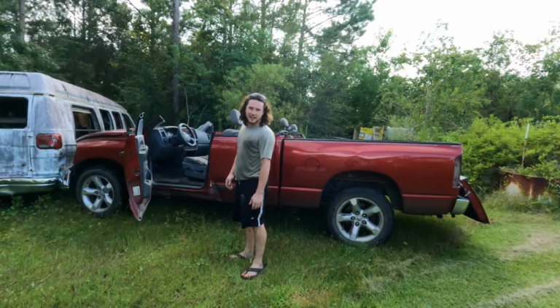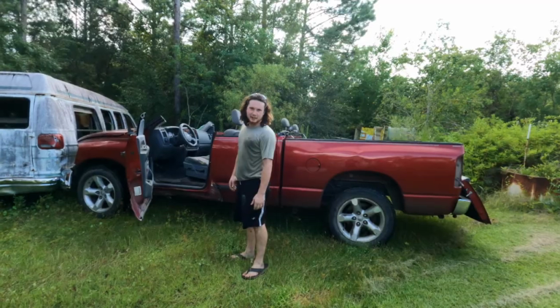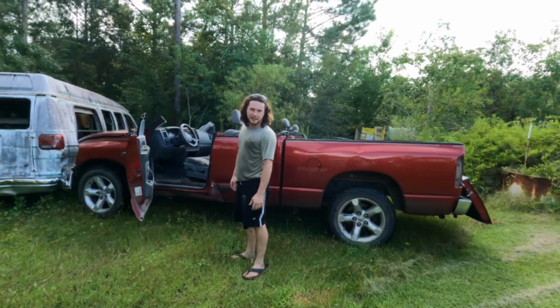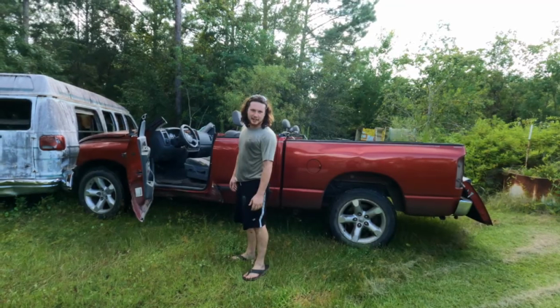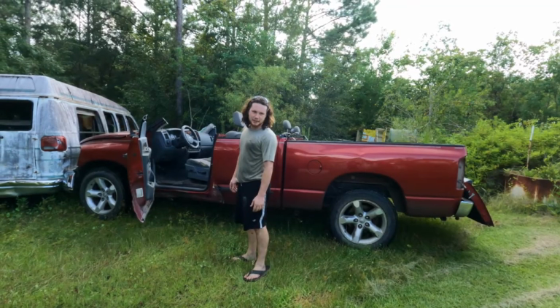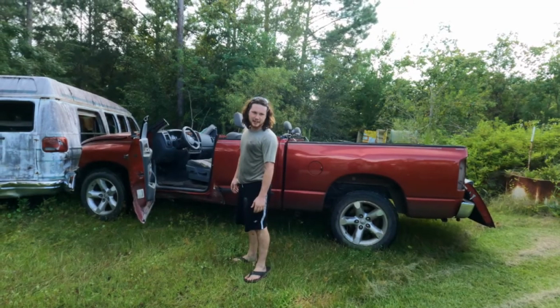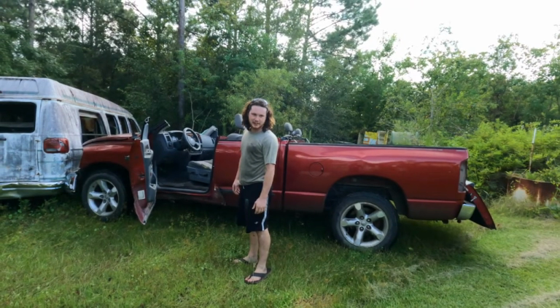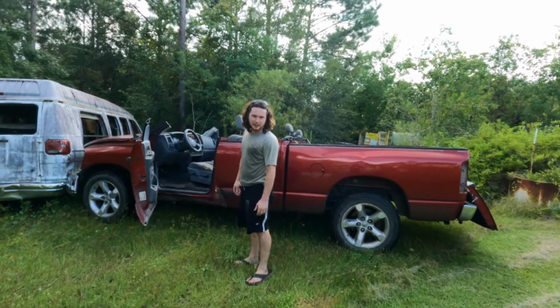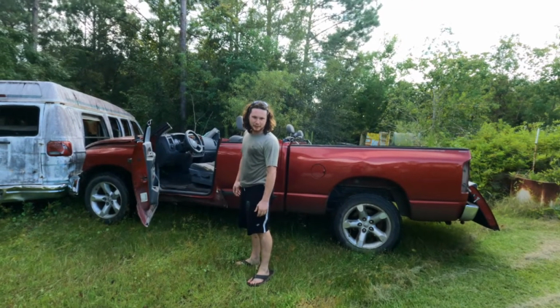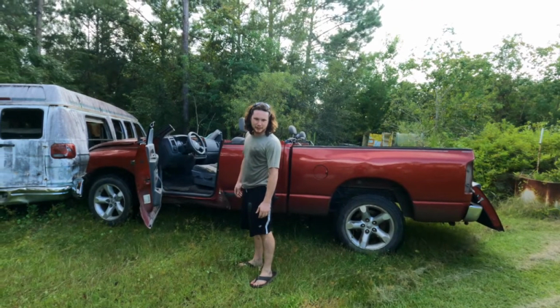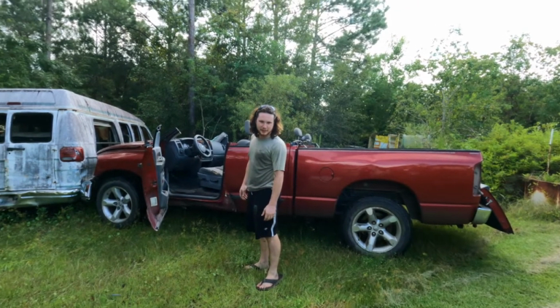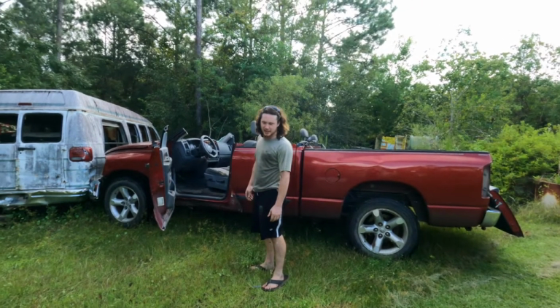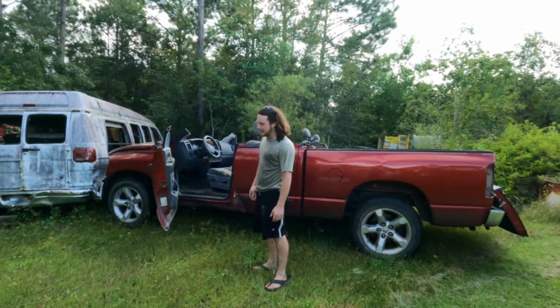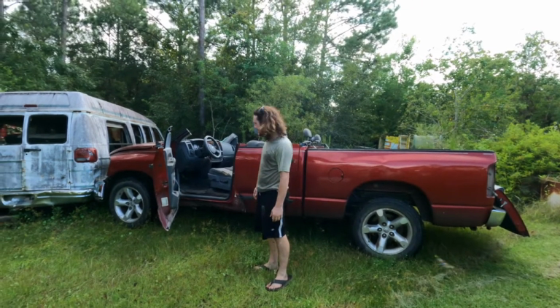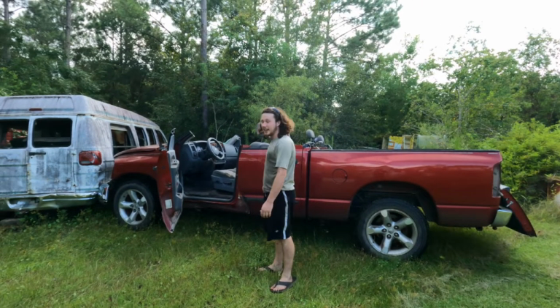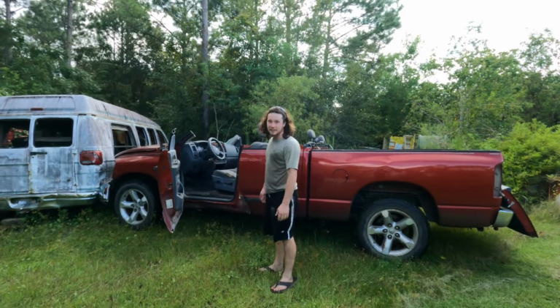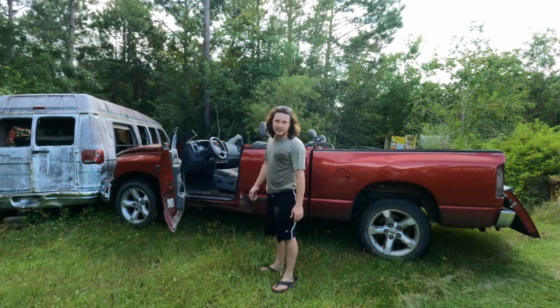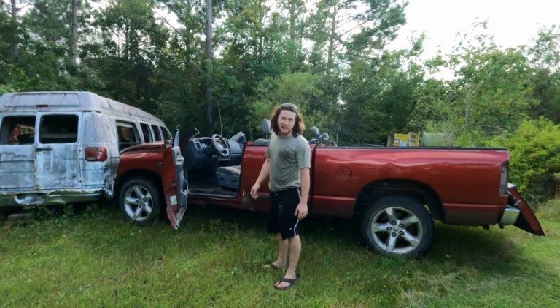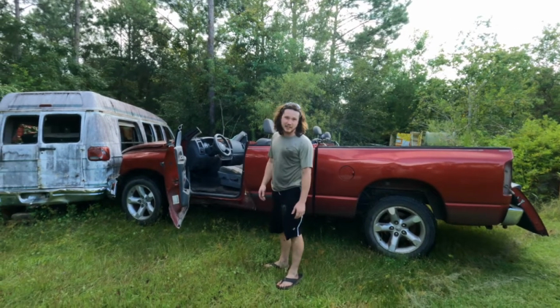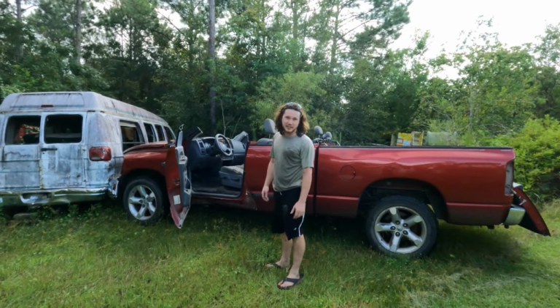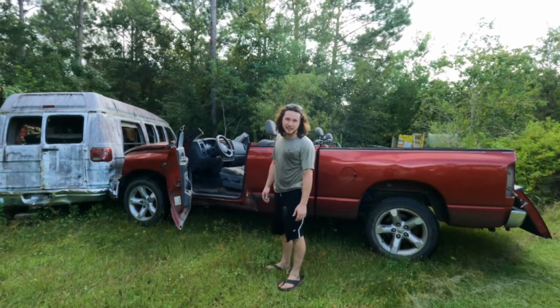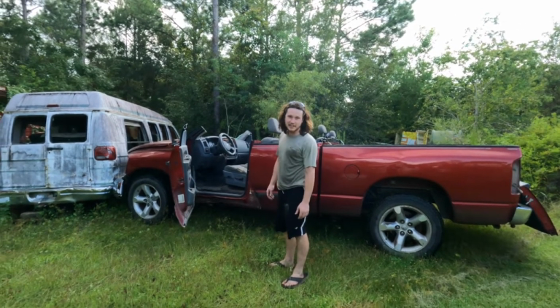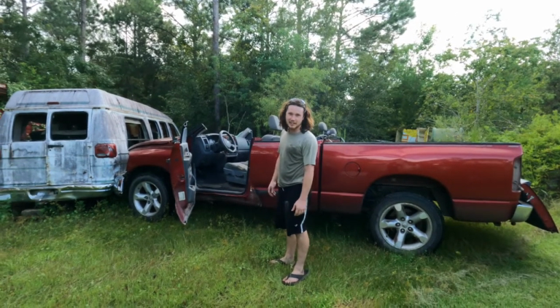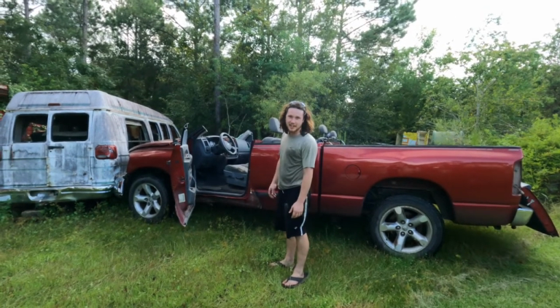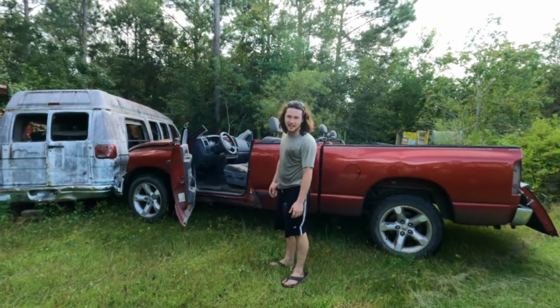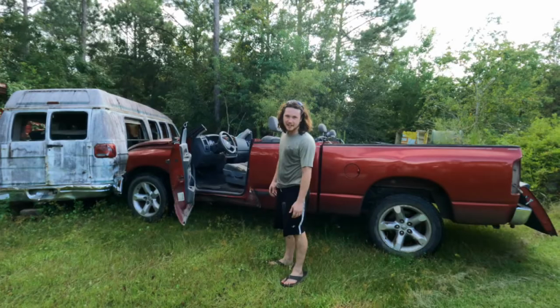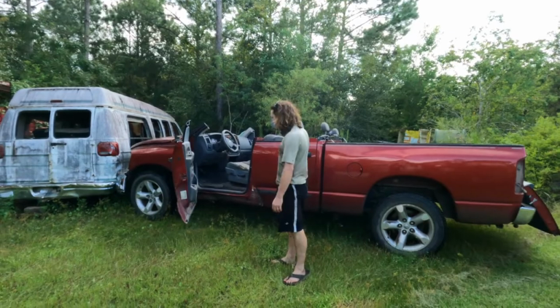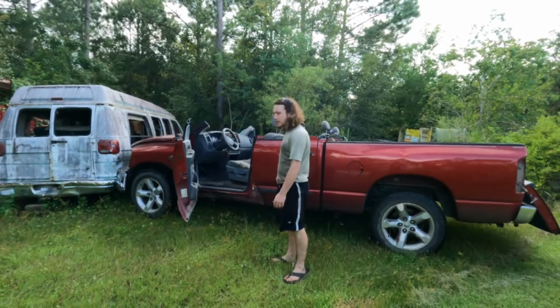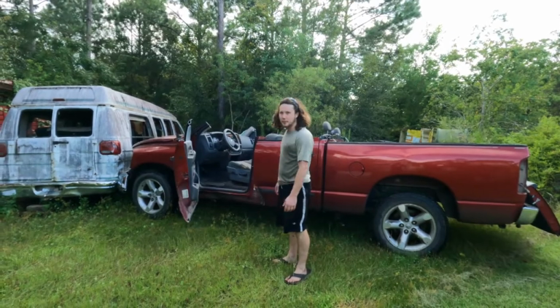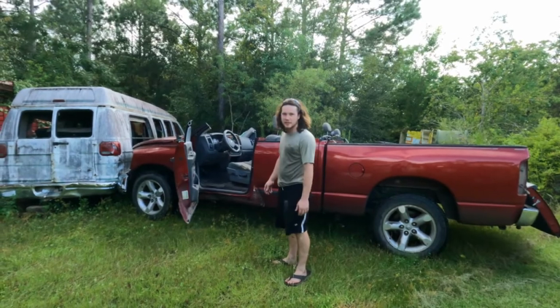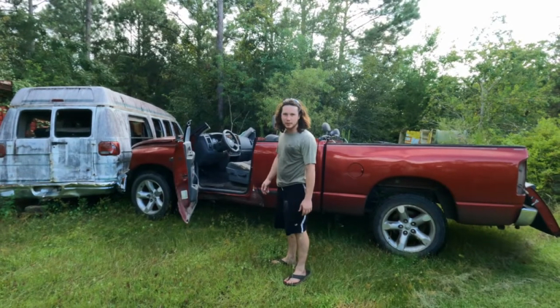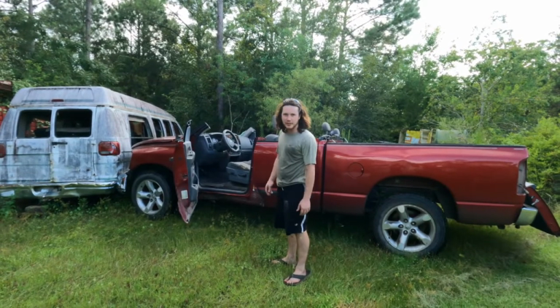Hello everybody, welcome back to the Gear 4 26 channel. It's not obvious, clearly things got a little out of hand. Yeah, I might want to watch this one.